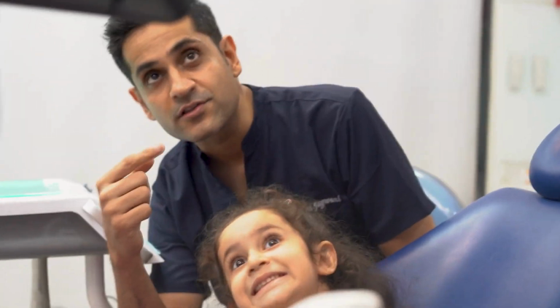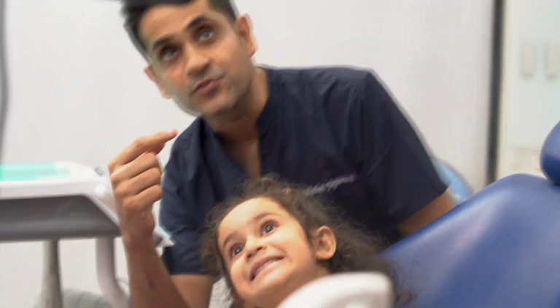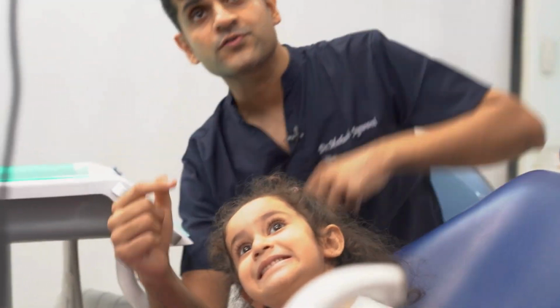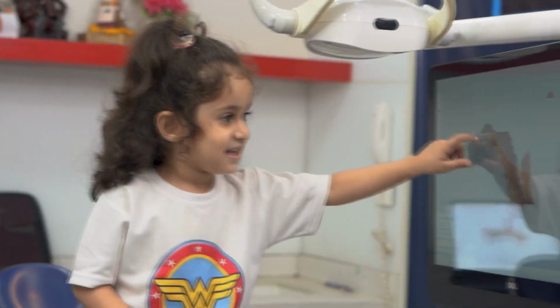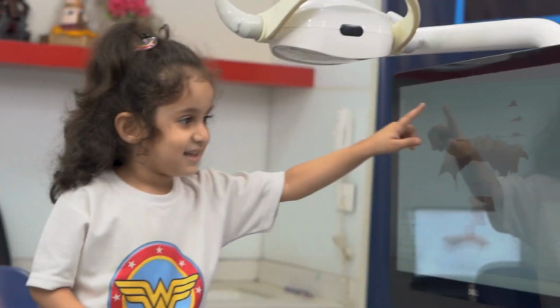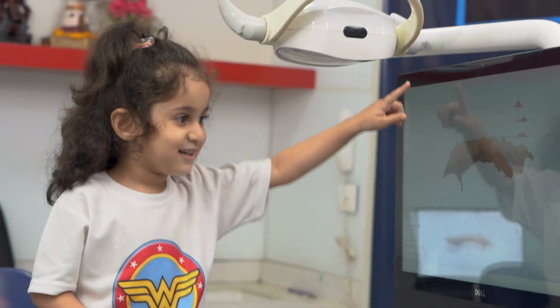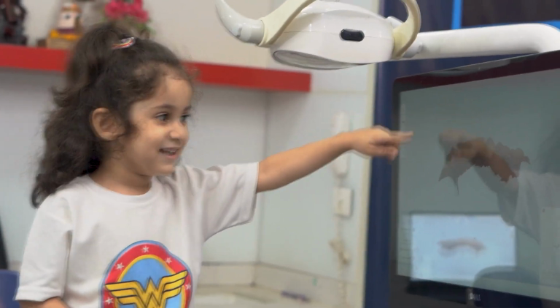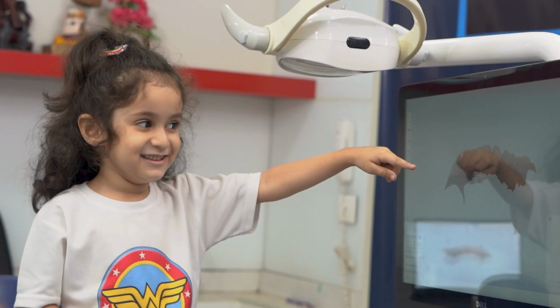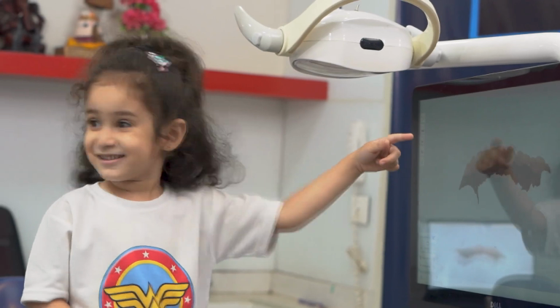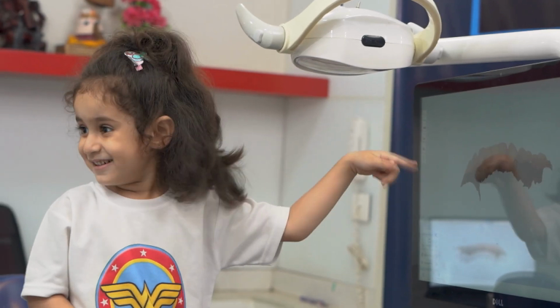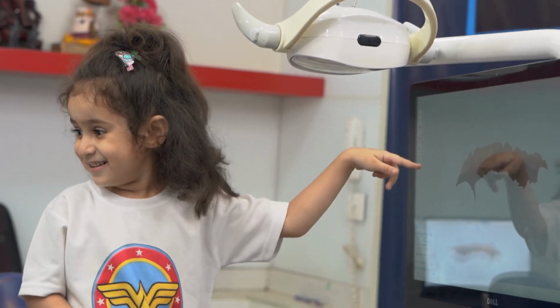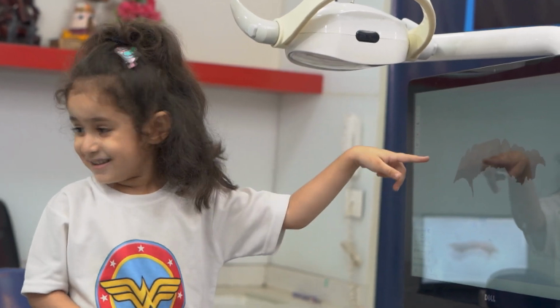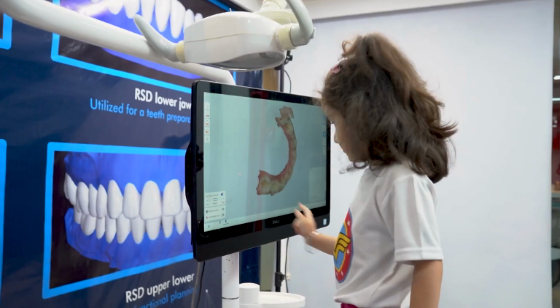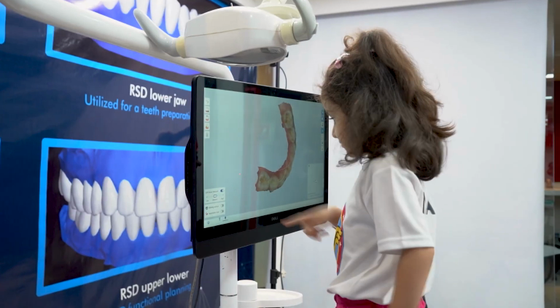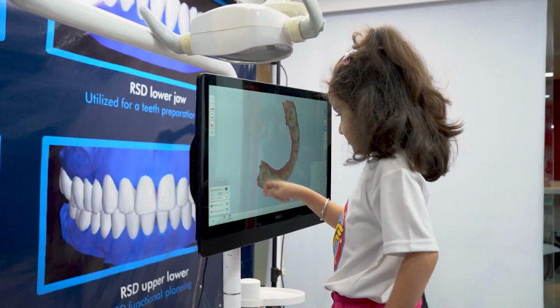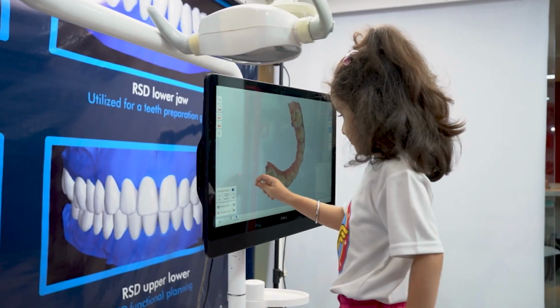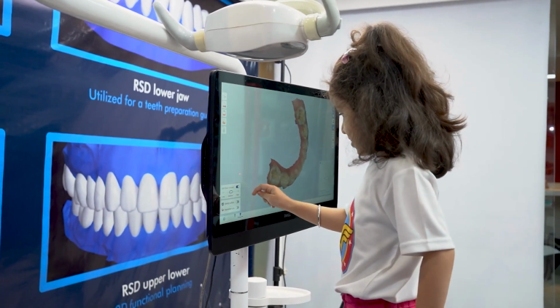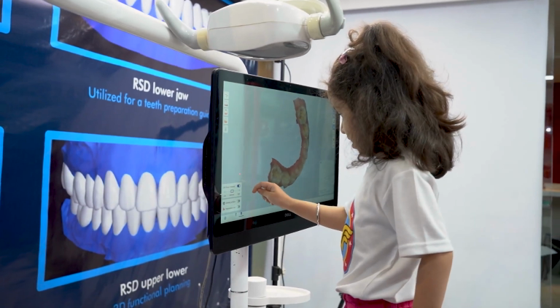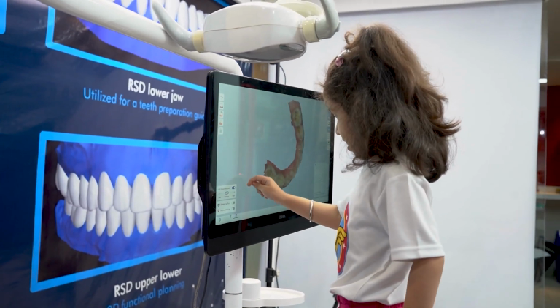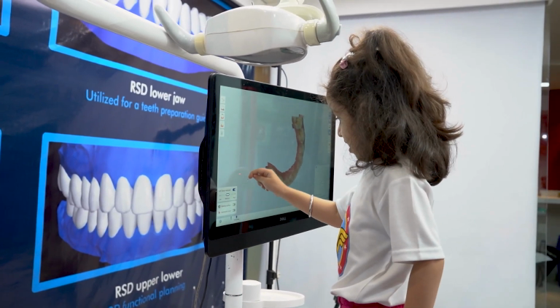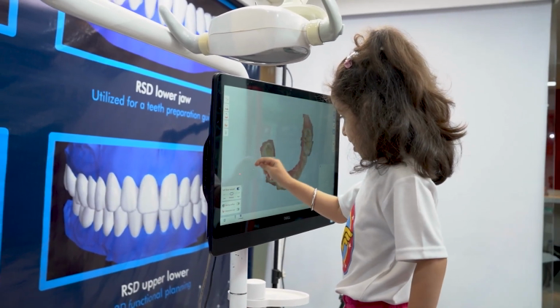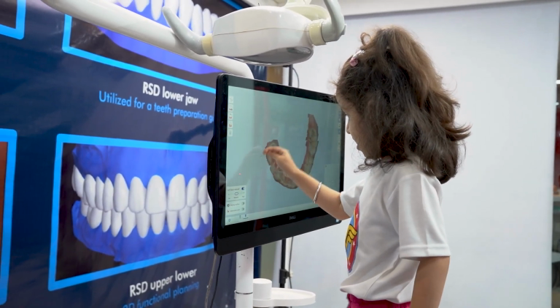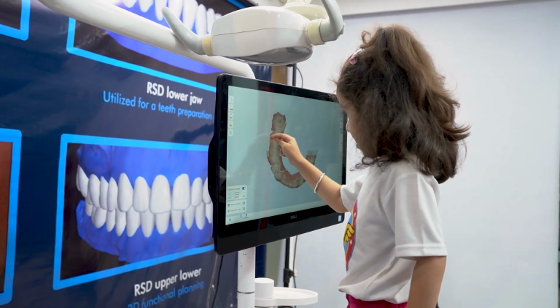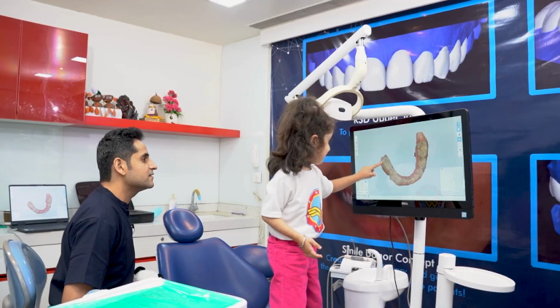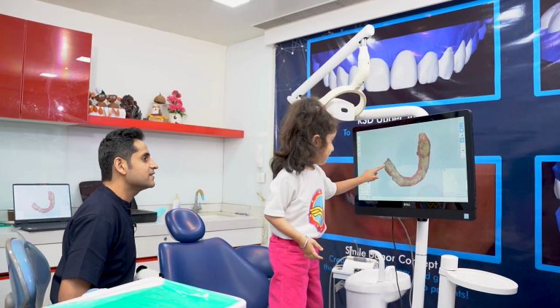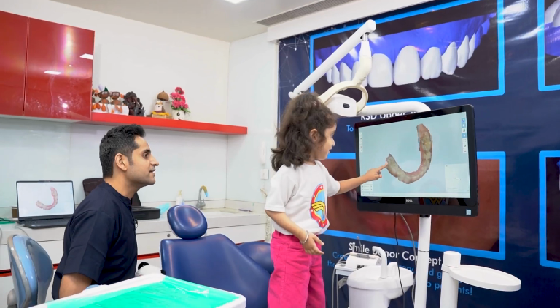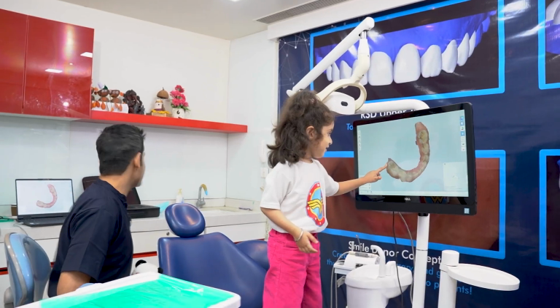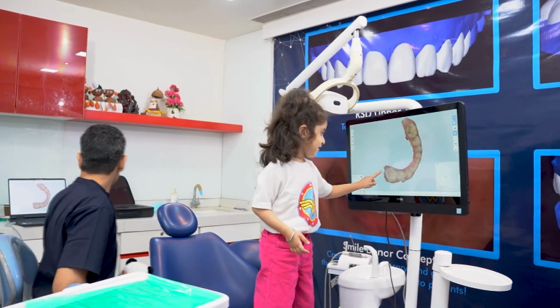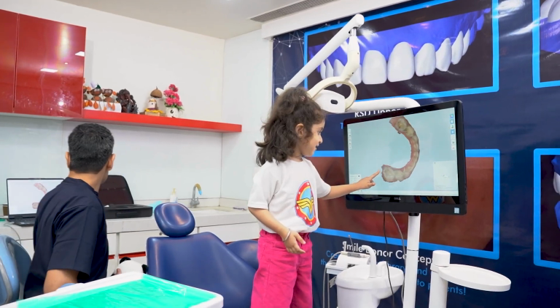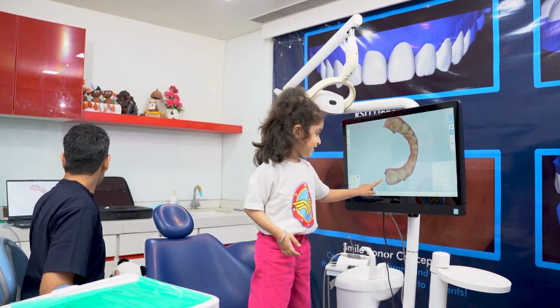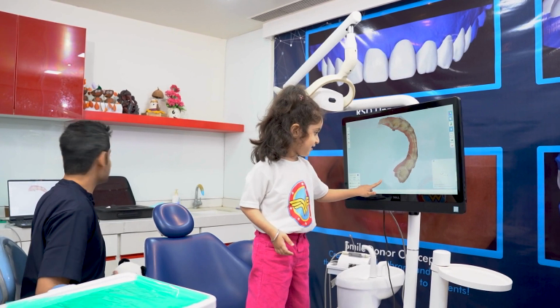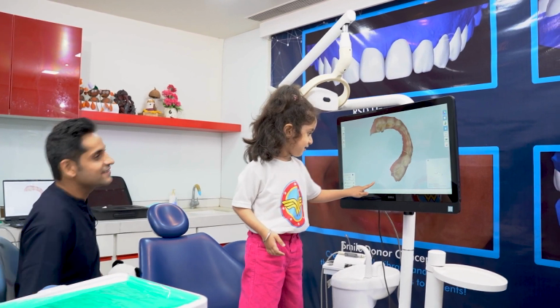She was absolutely thrilled, and you can see the excitement on her face when she gets to play with her scan on the big screen. It's just like a game for her.